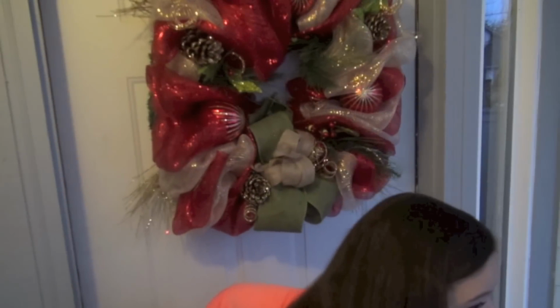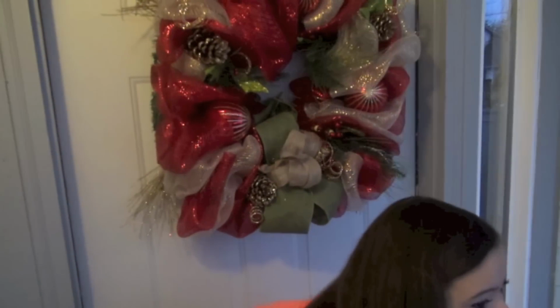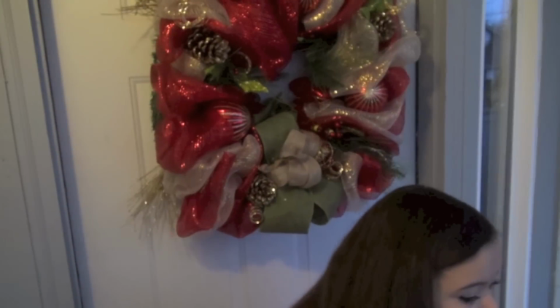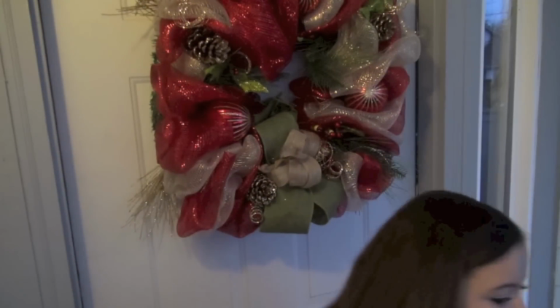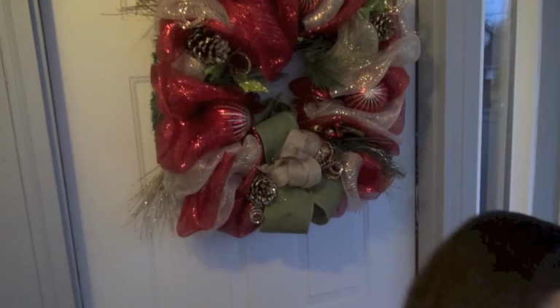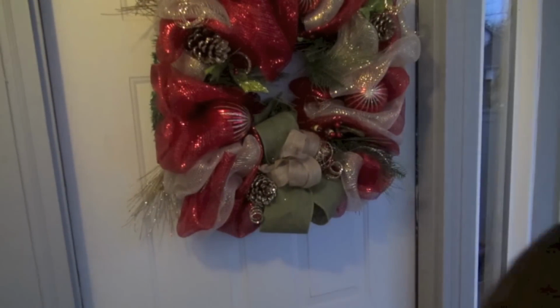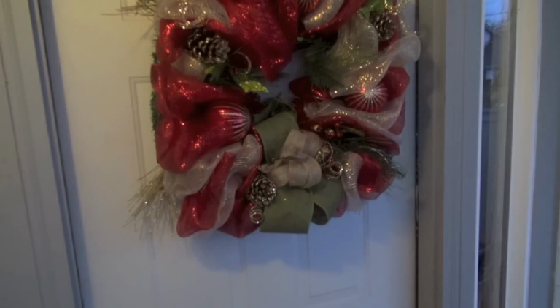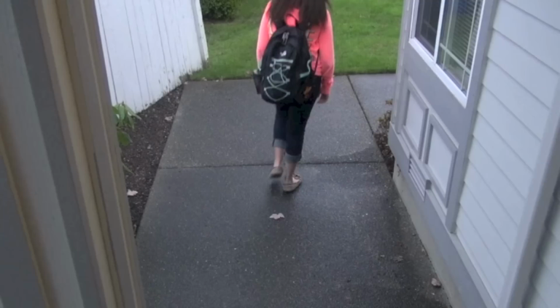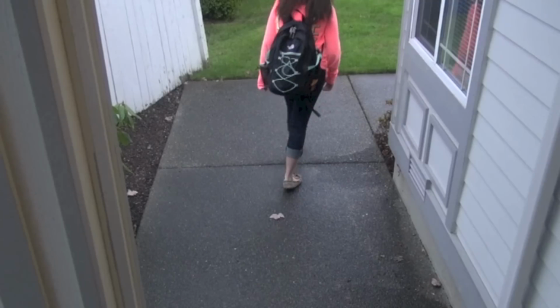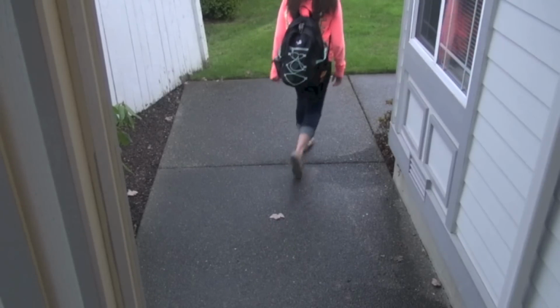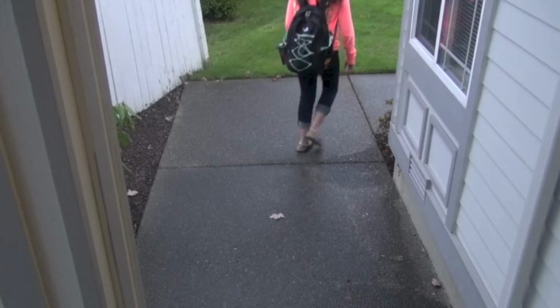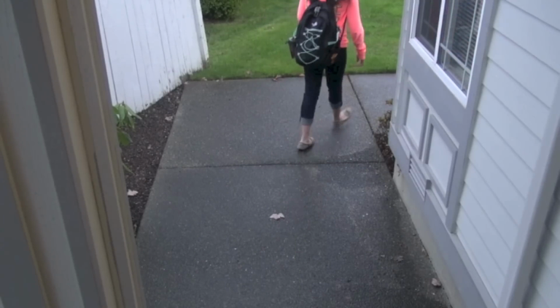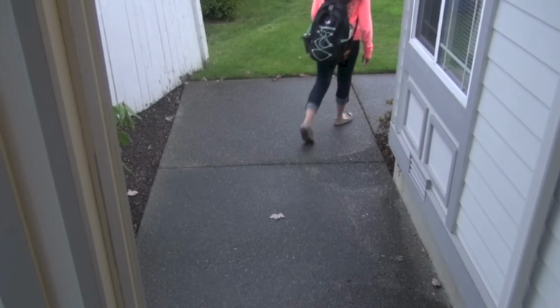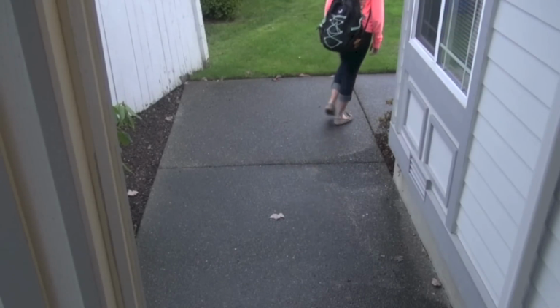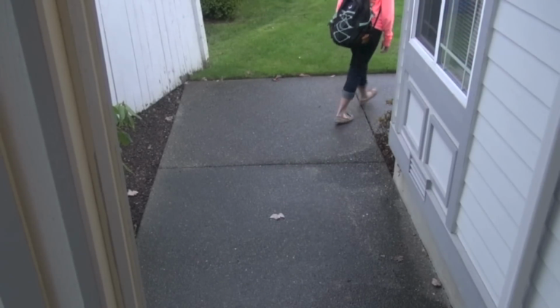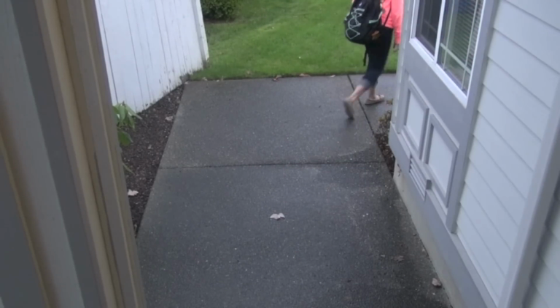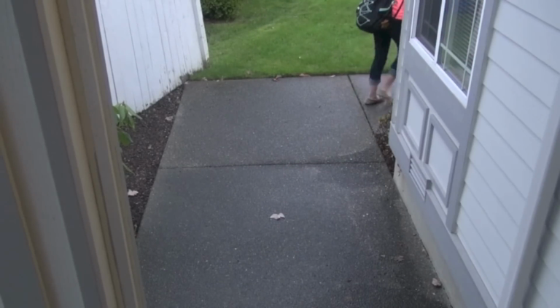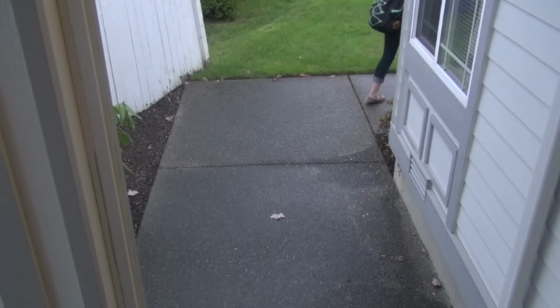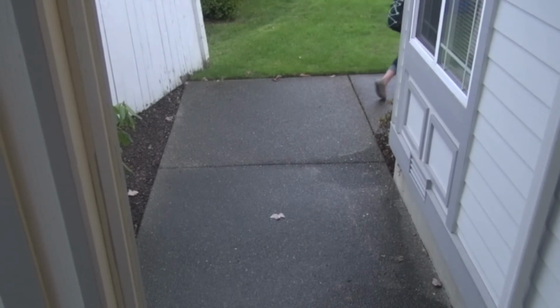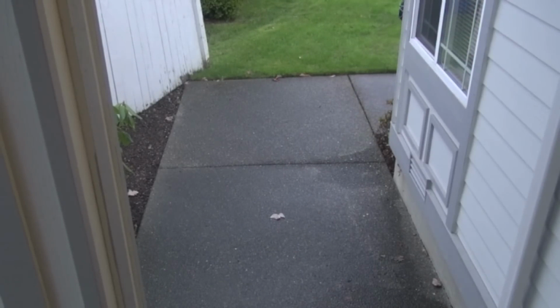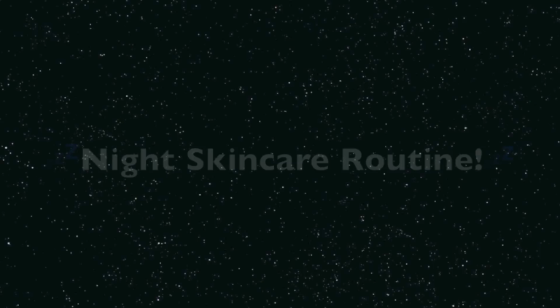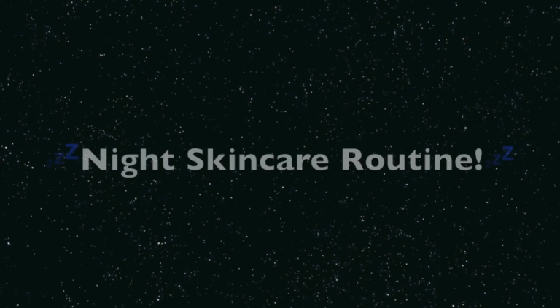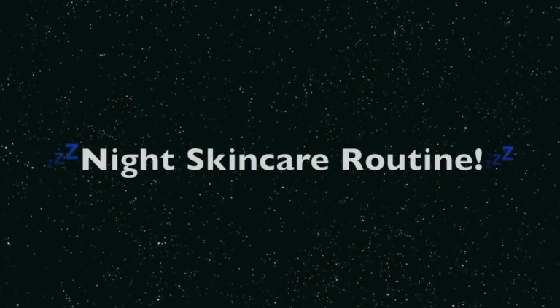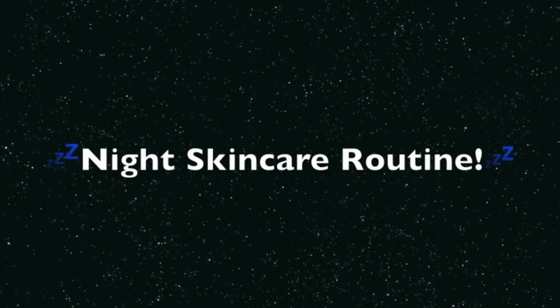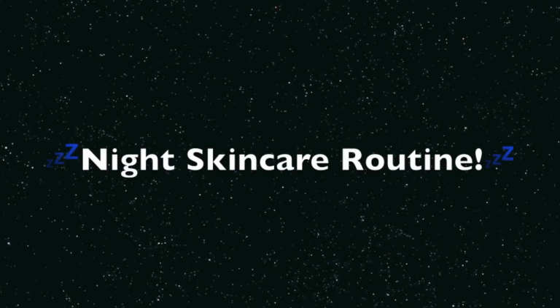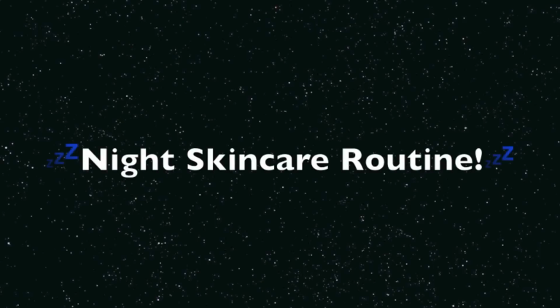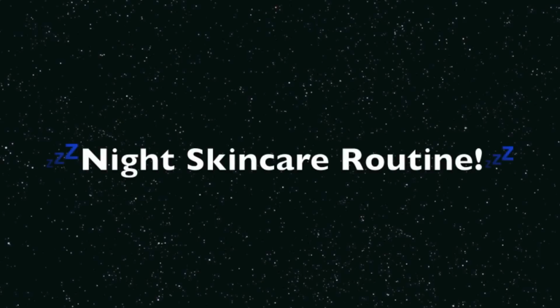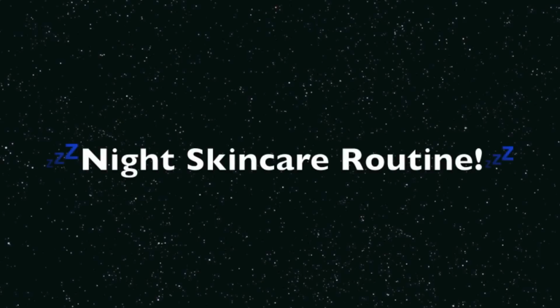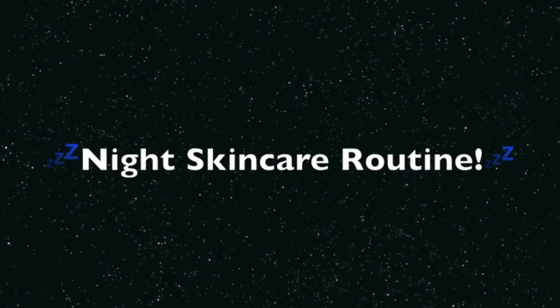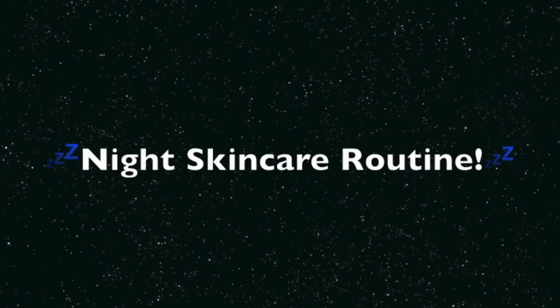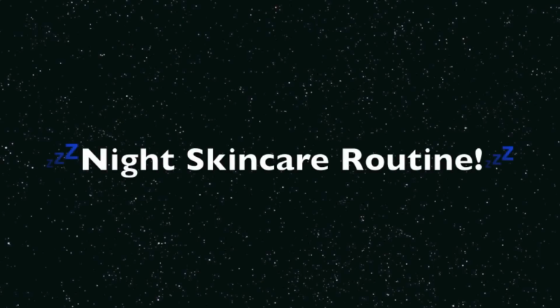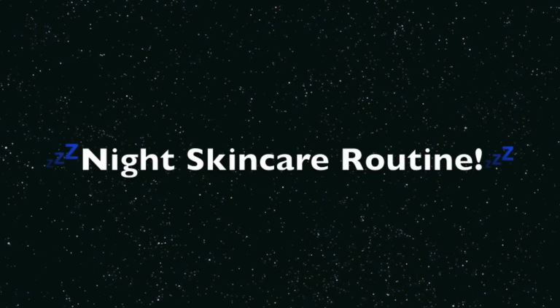So that's pretty much my morning skincare routine. Now it's time for my night skincare routine.